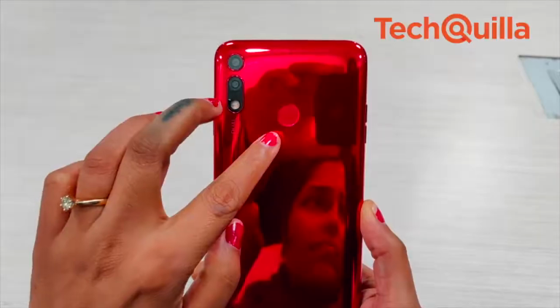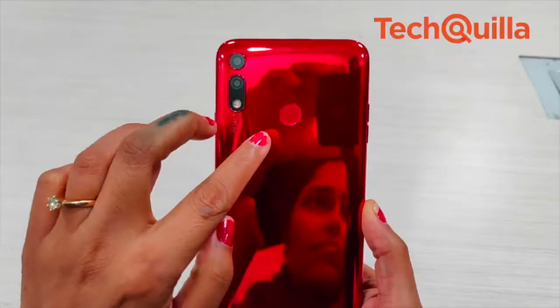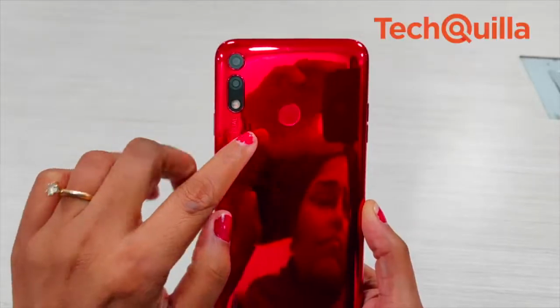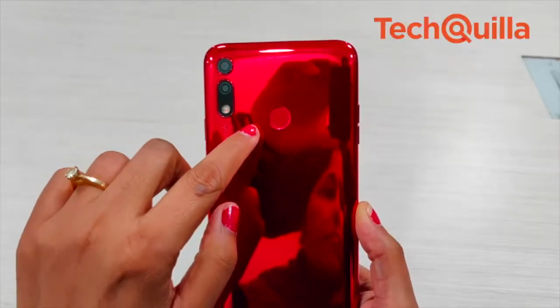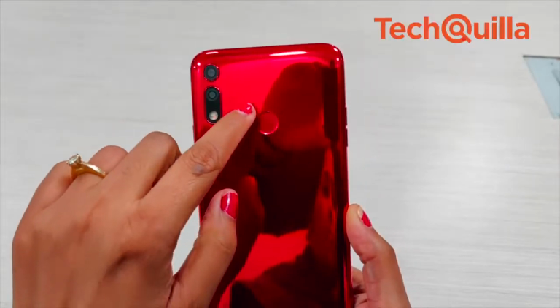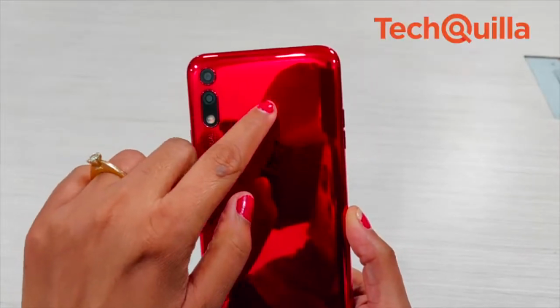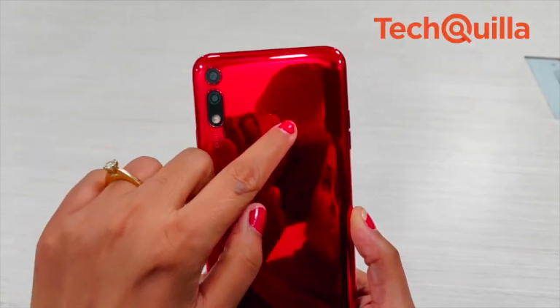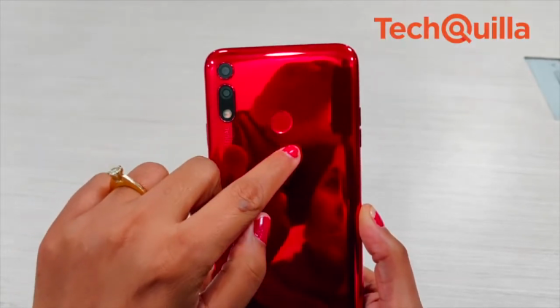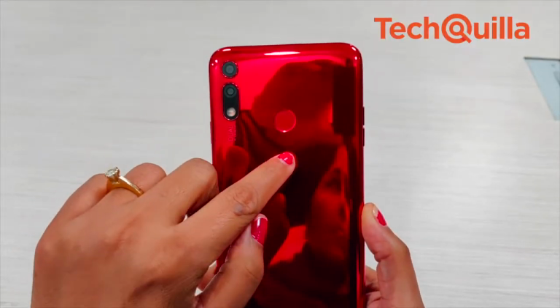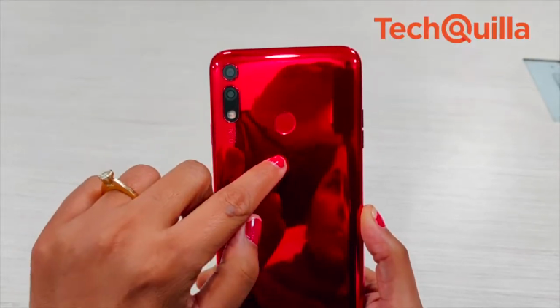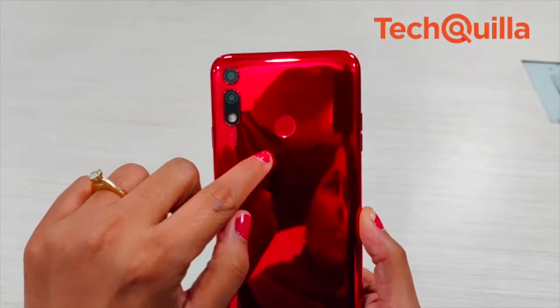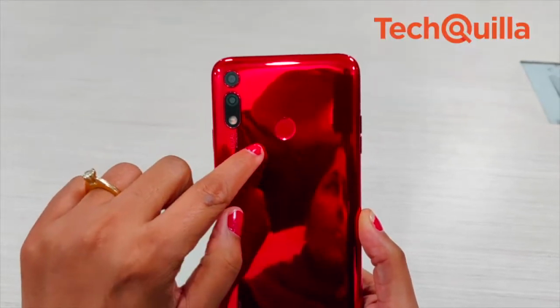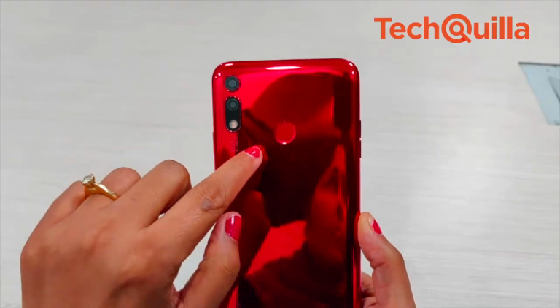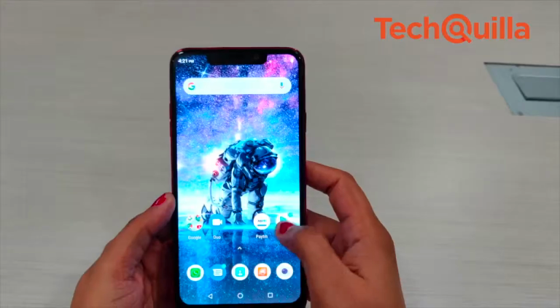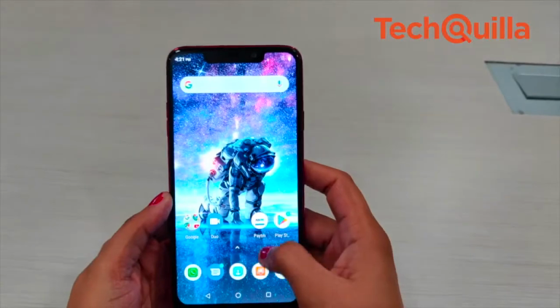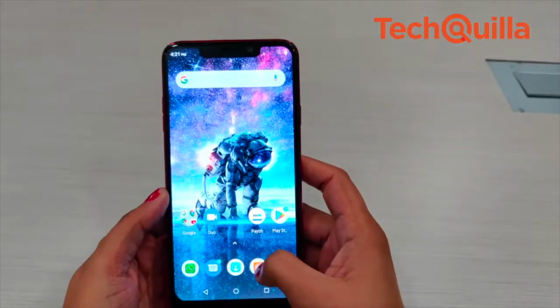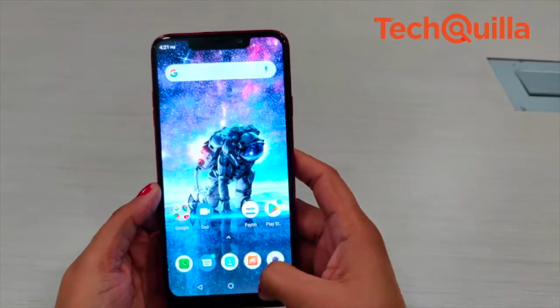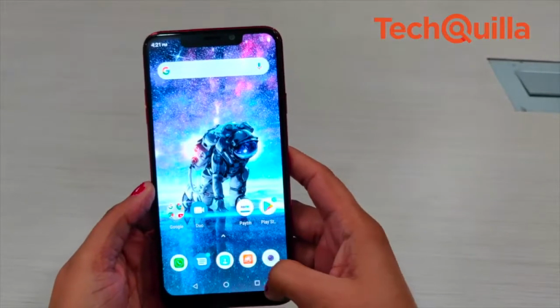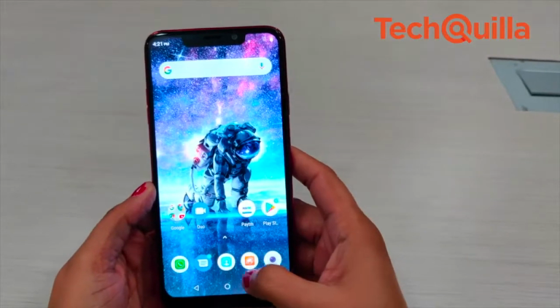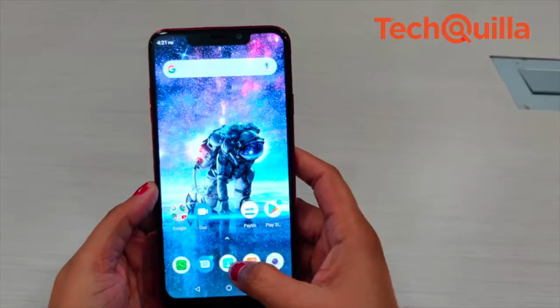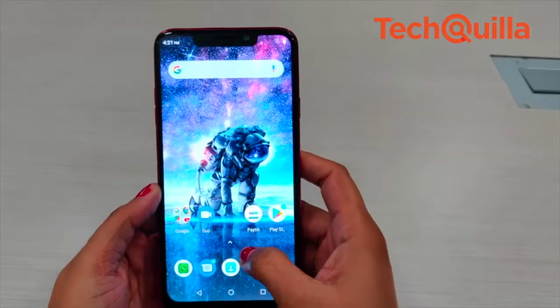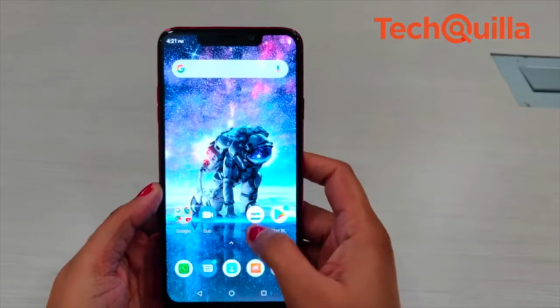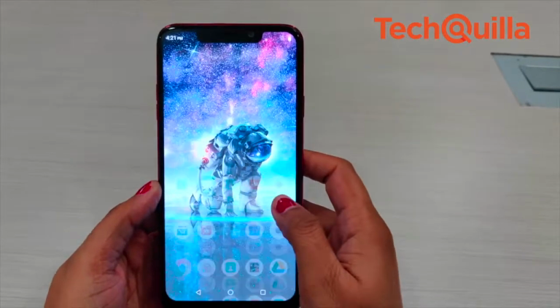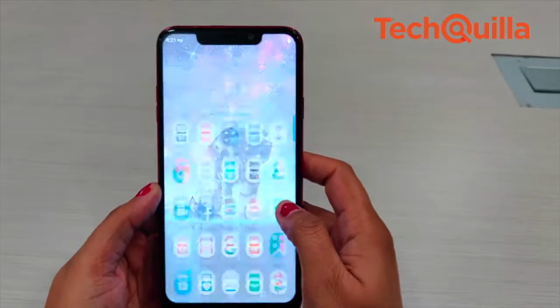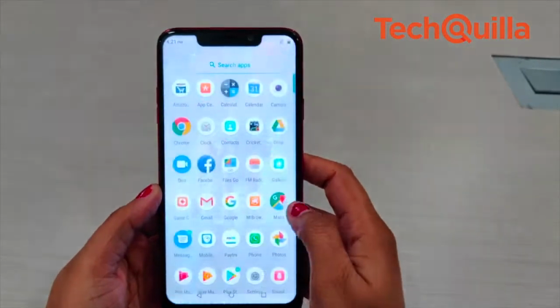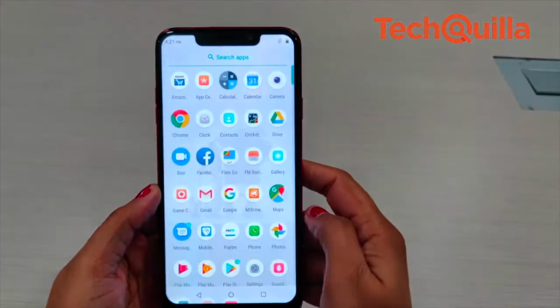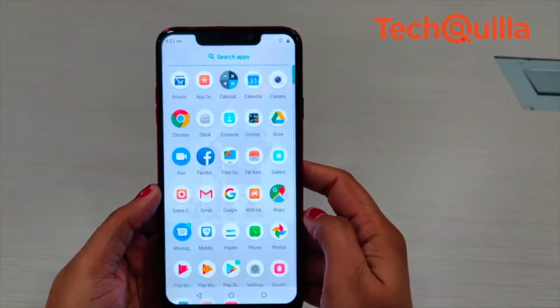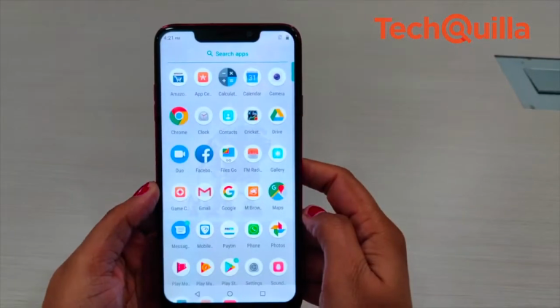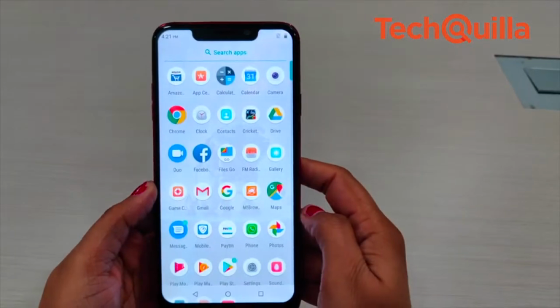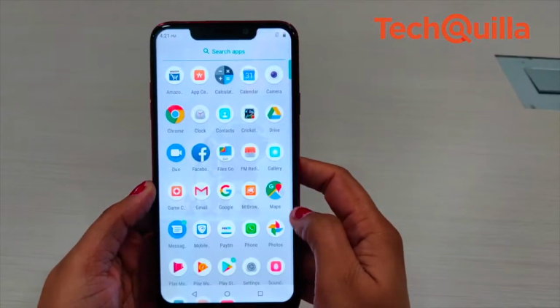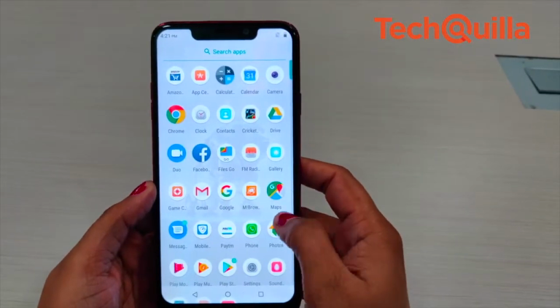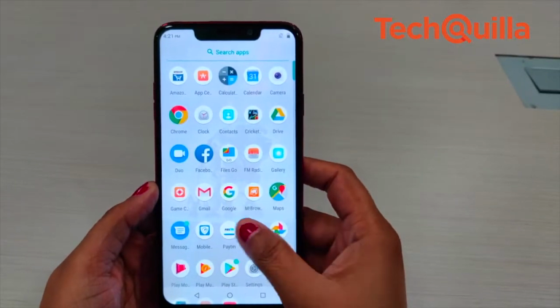We found the fingerprint sensor working very fast. In terms of user interface and overall performance, our experience was smooth.